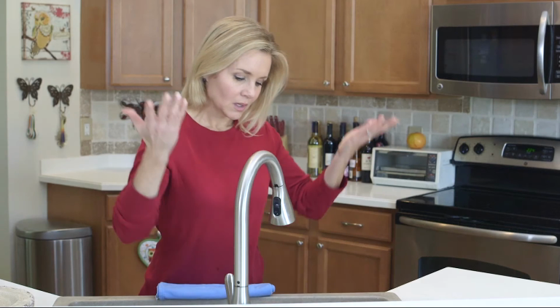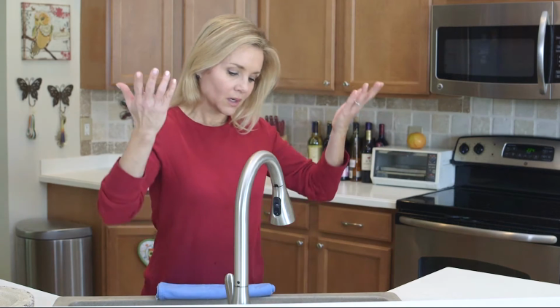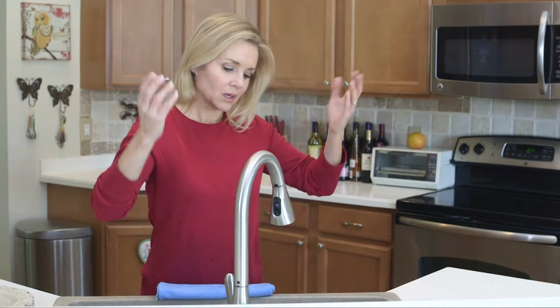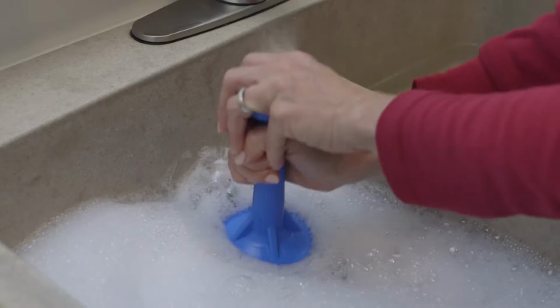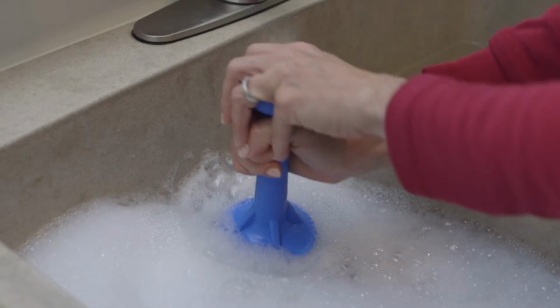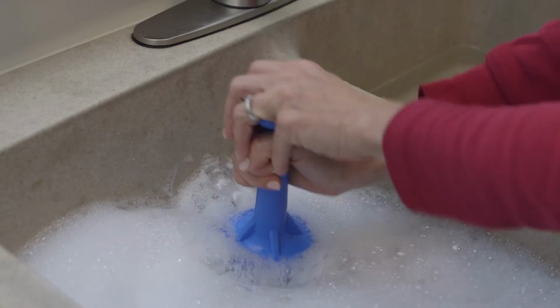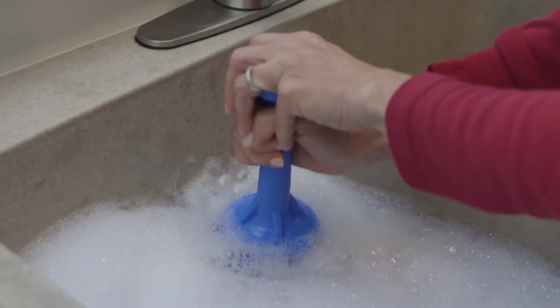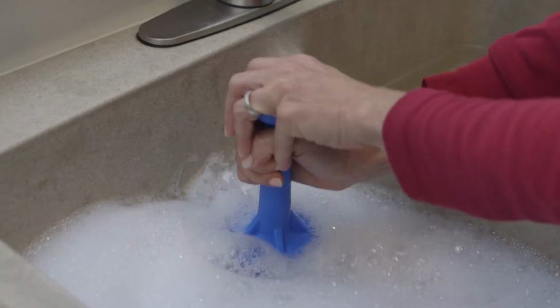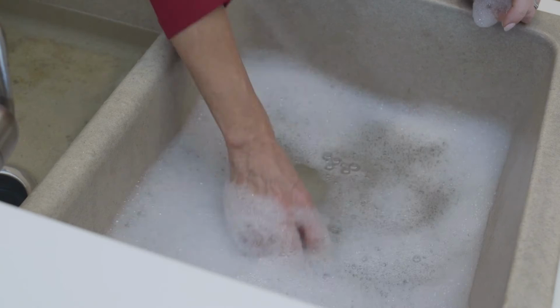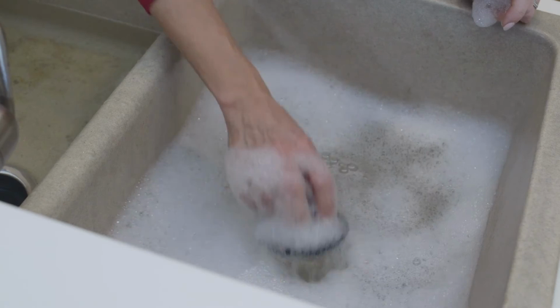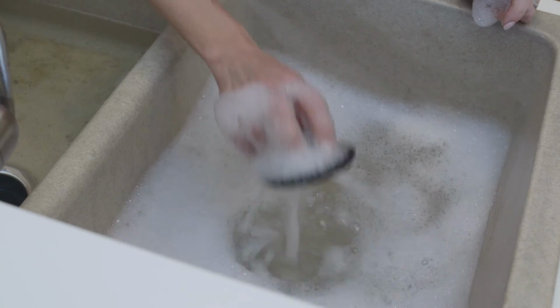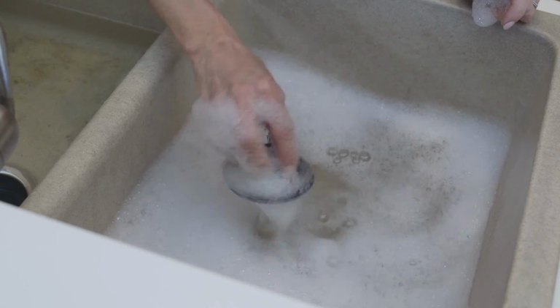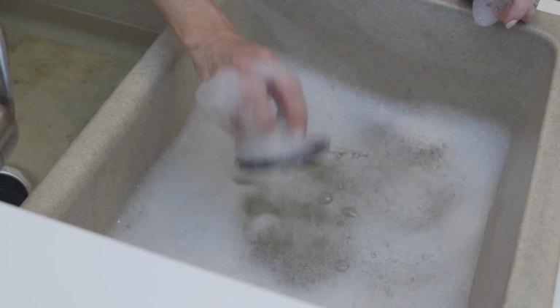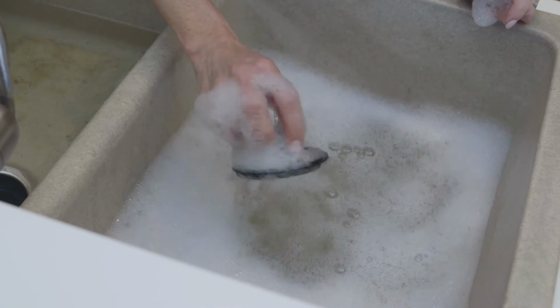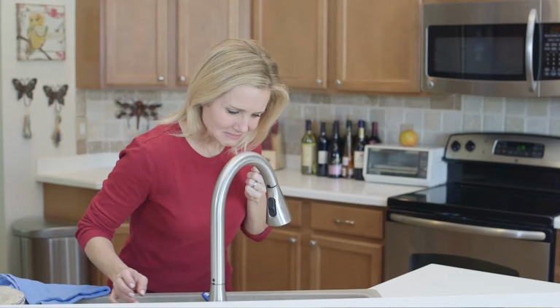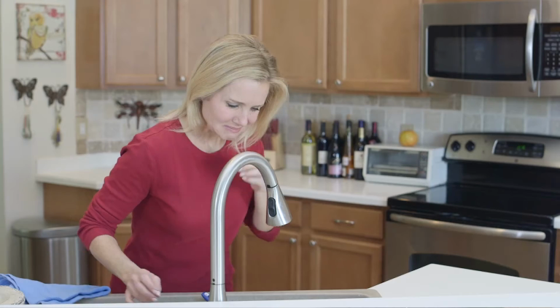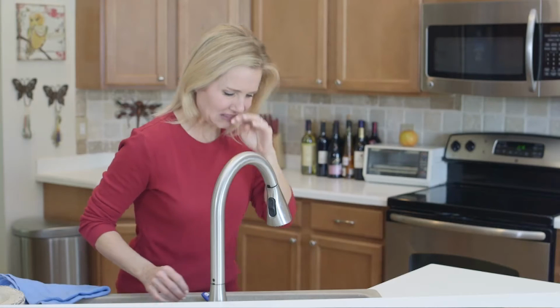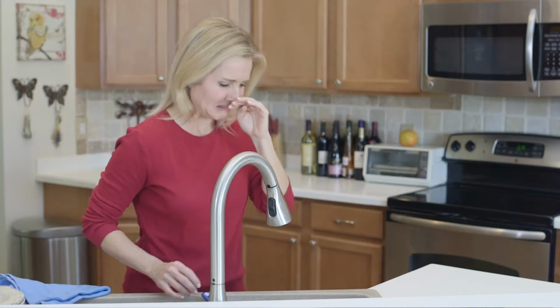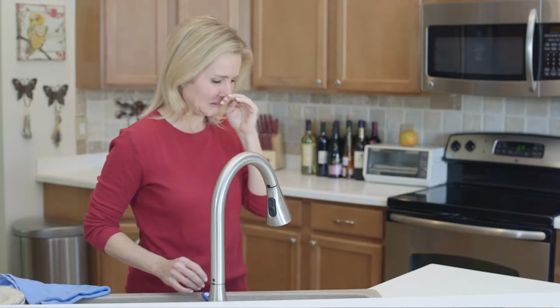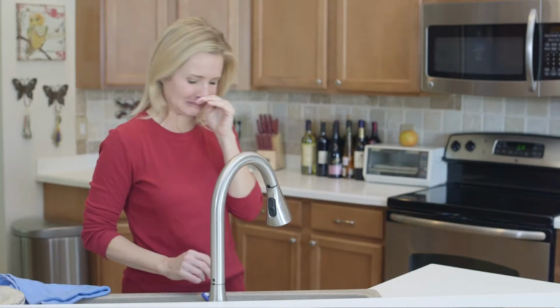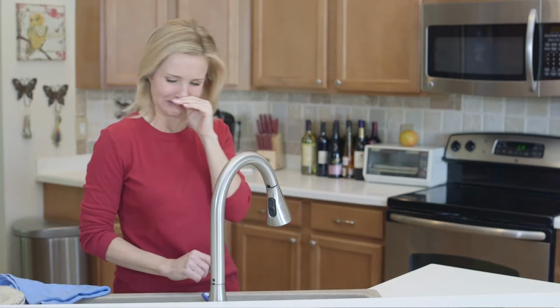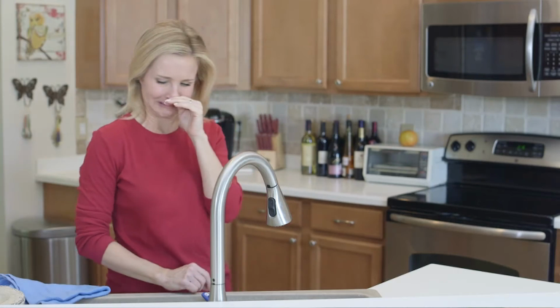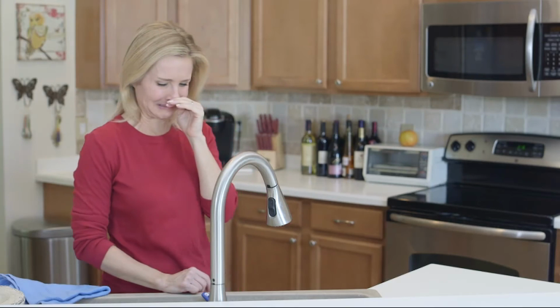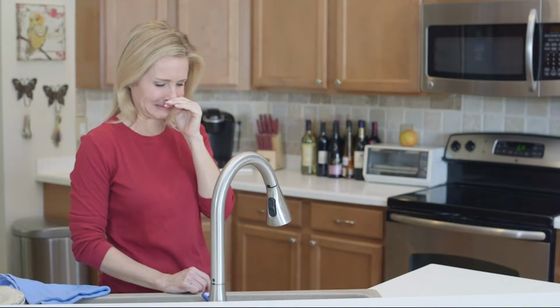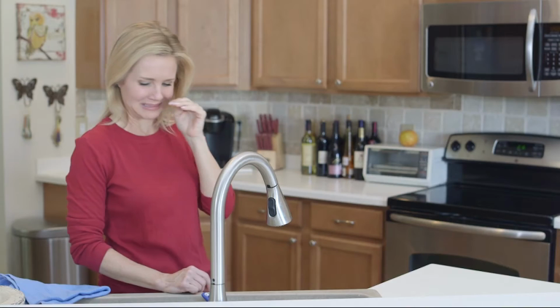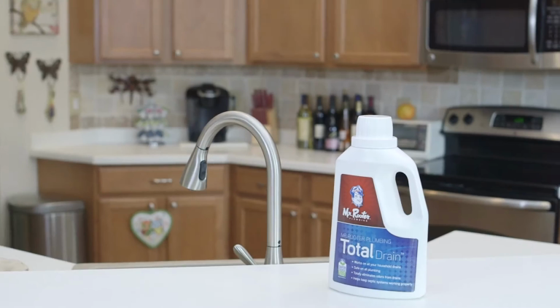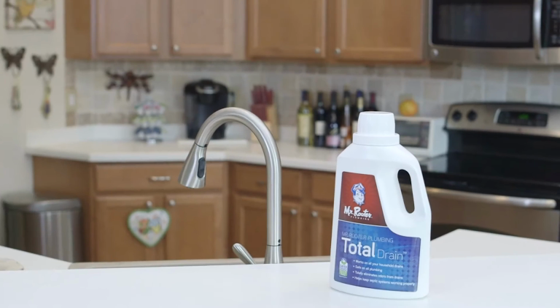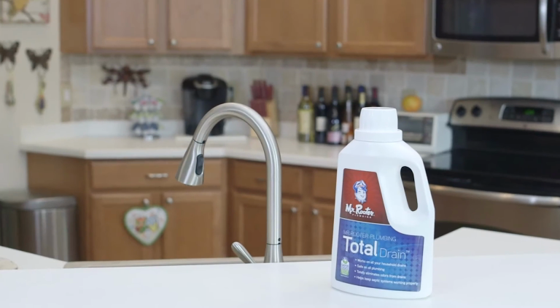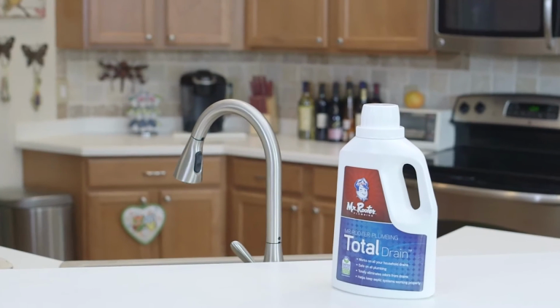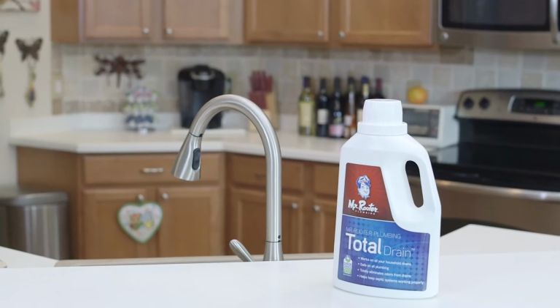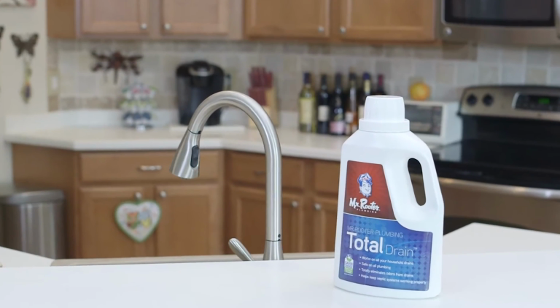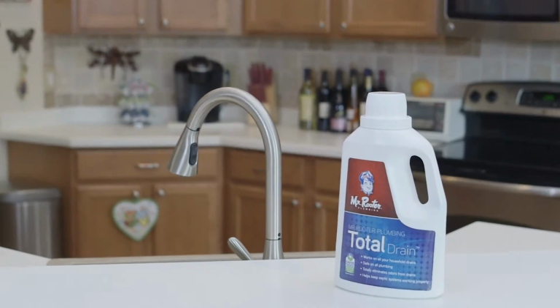Tired of clogged, slow-running, and foul-smelling drains? Time to start using Total Drain.